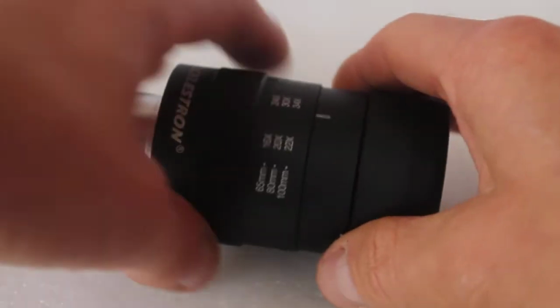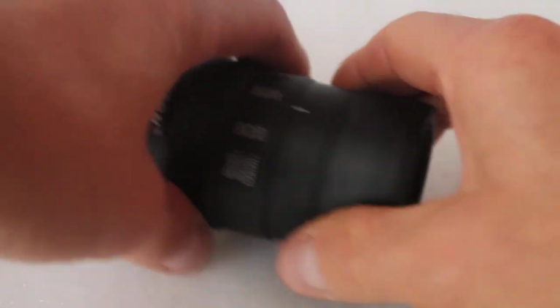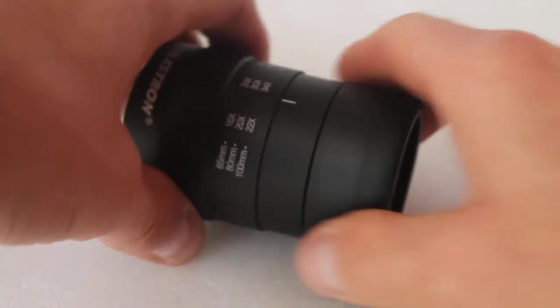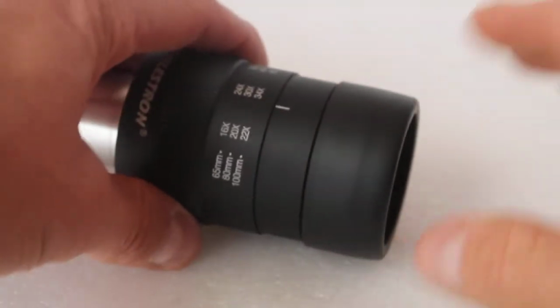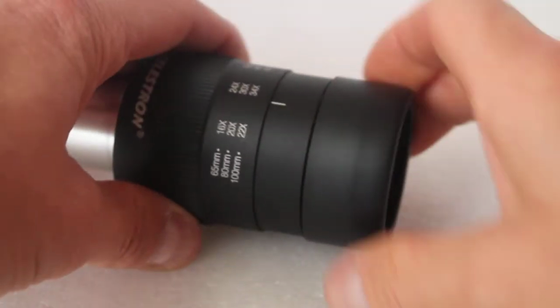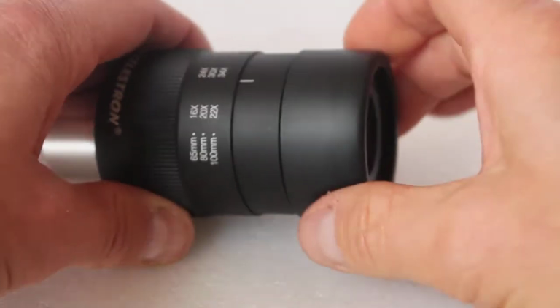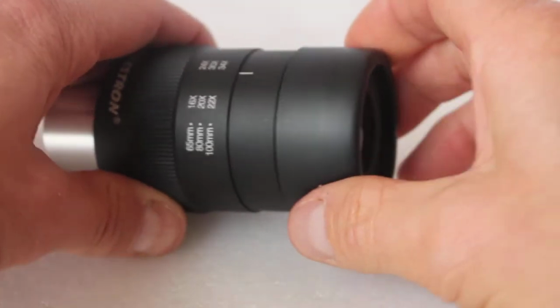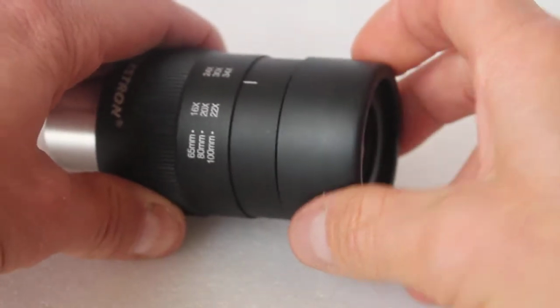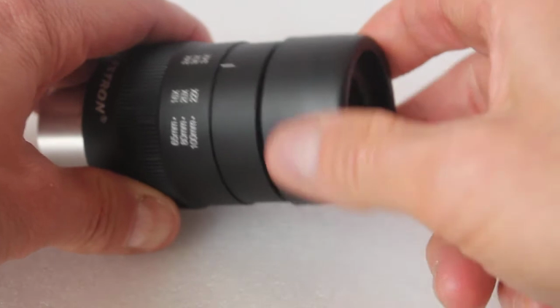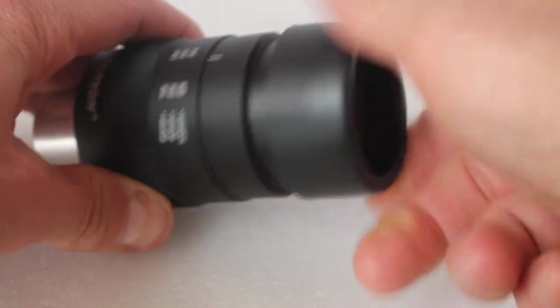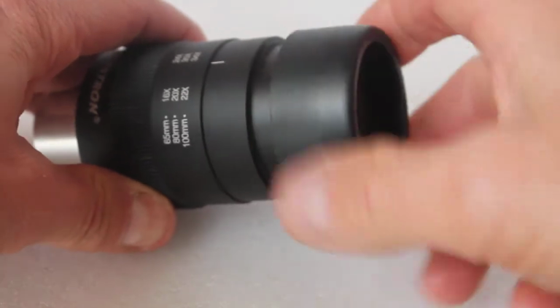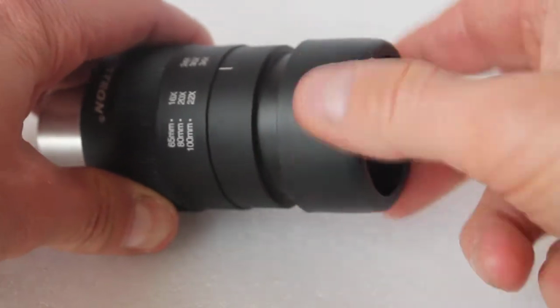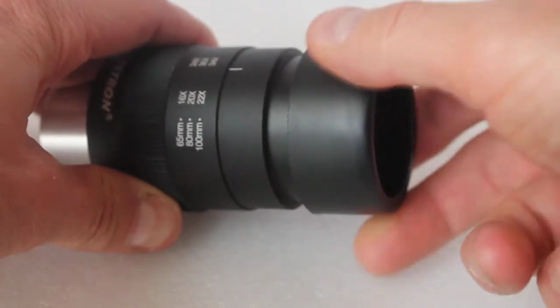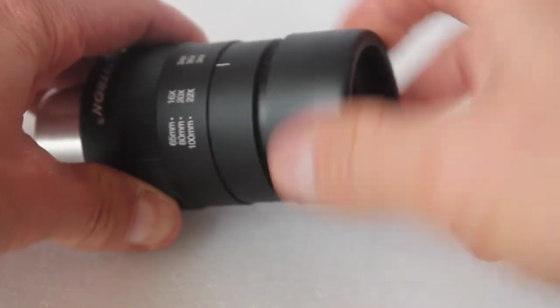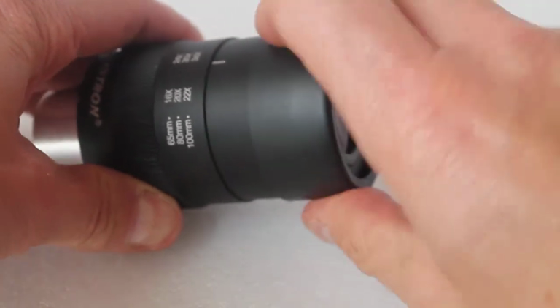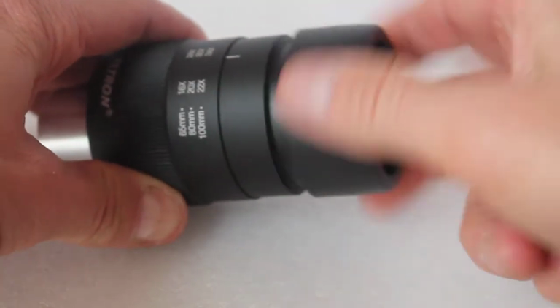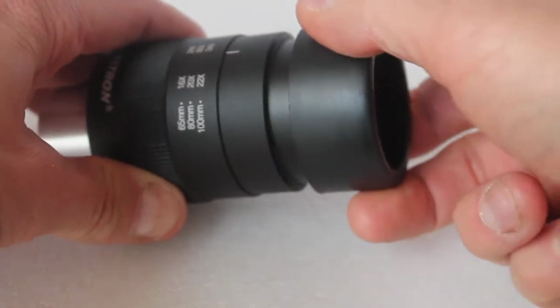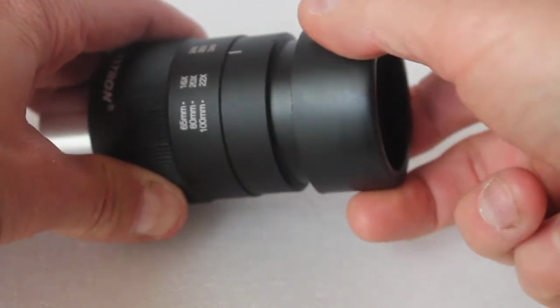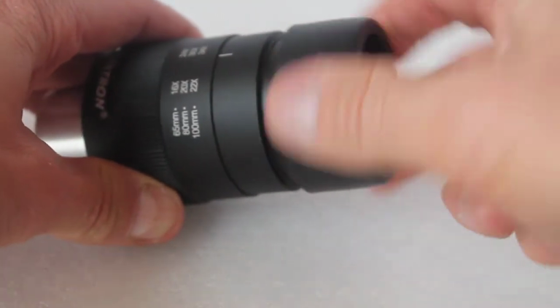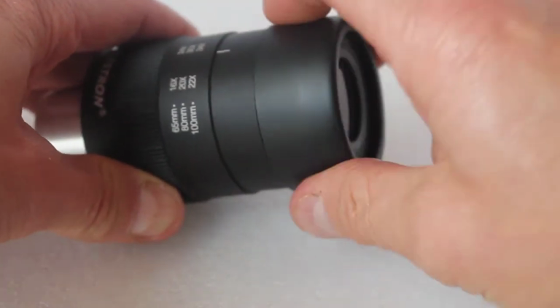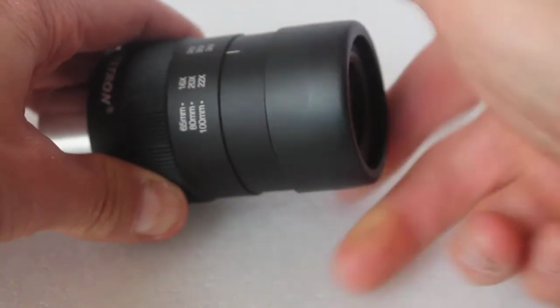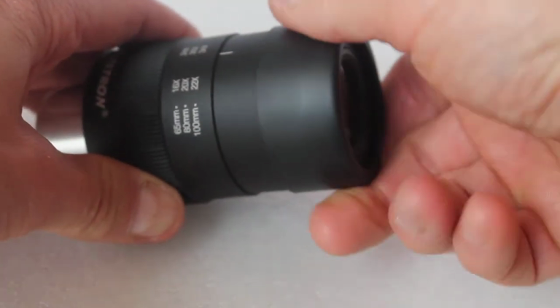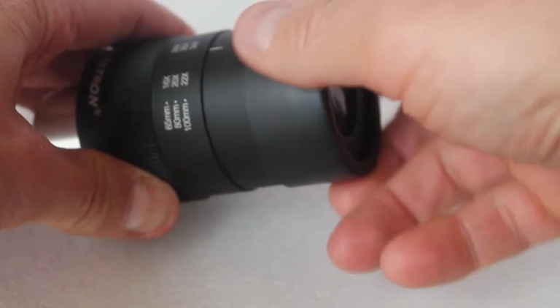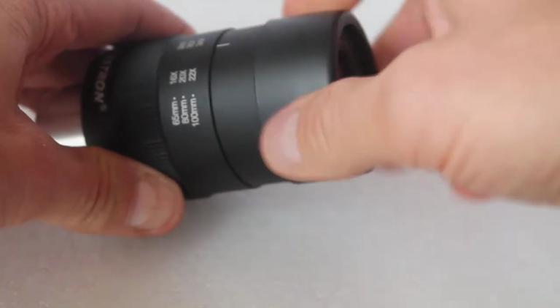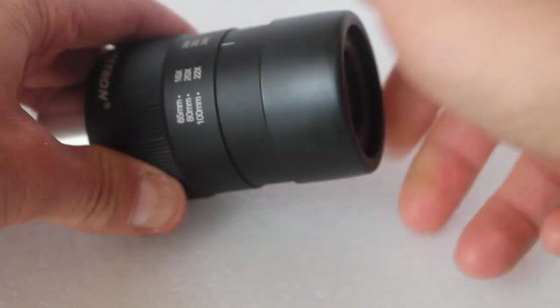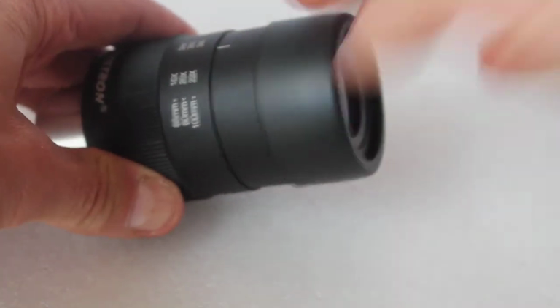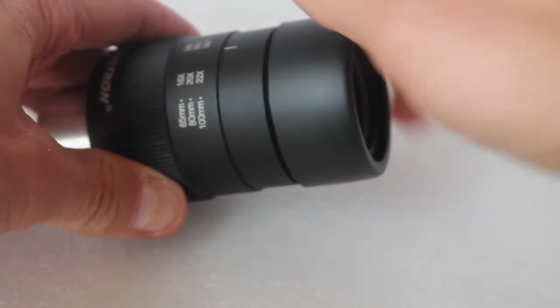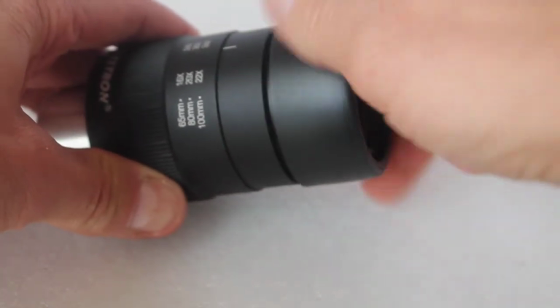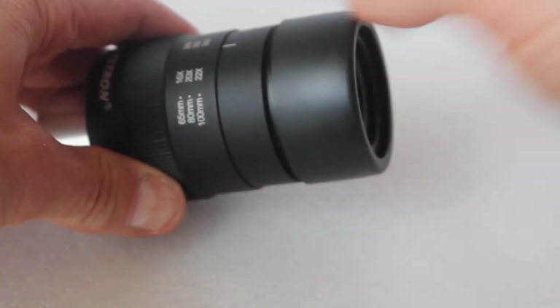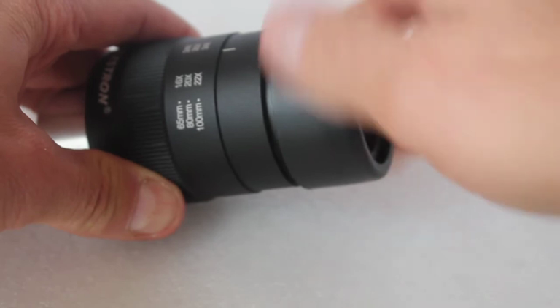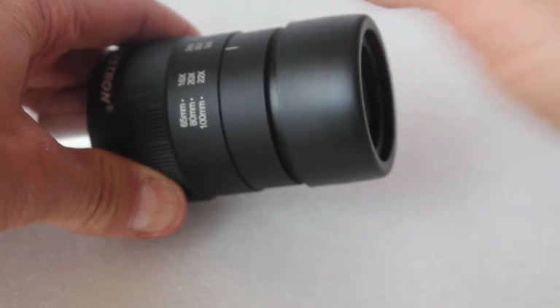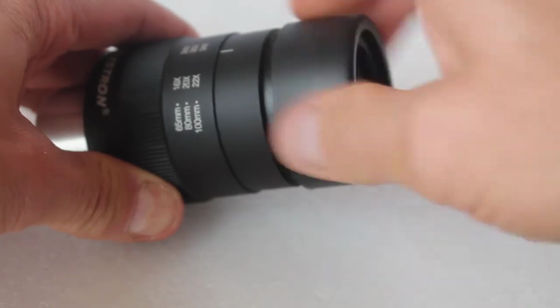Now as you'll know, with the Regal eyepiece it has a twist eye cup. Twist it the other way and you'll find it comes off easily.